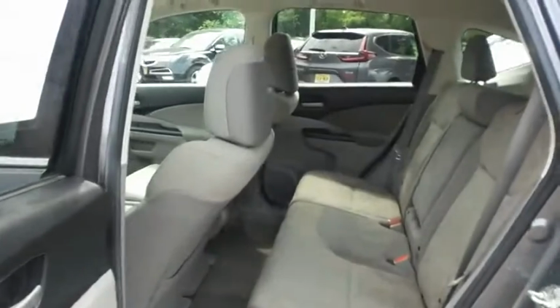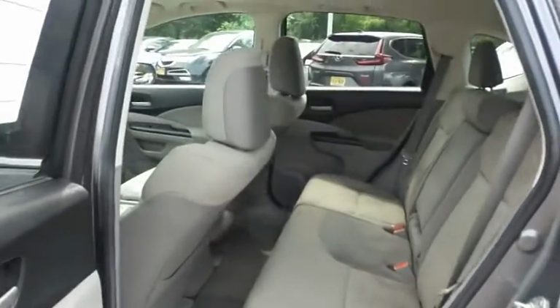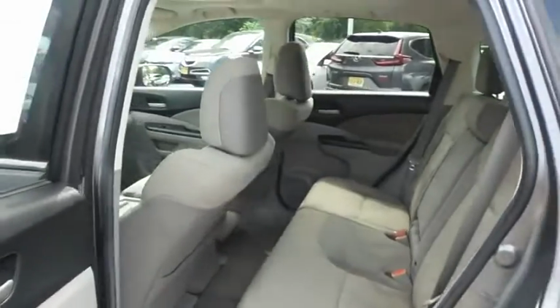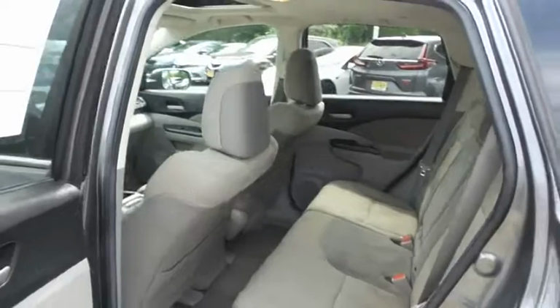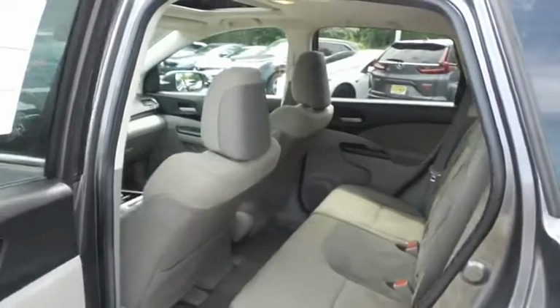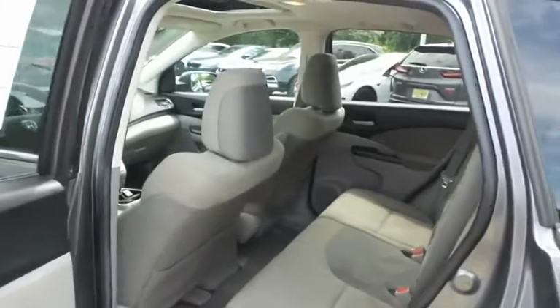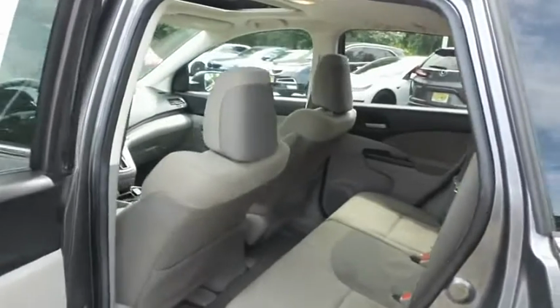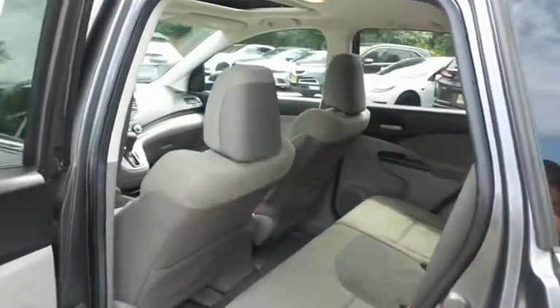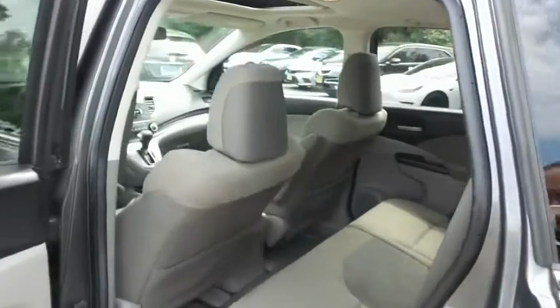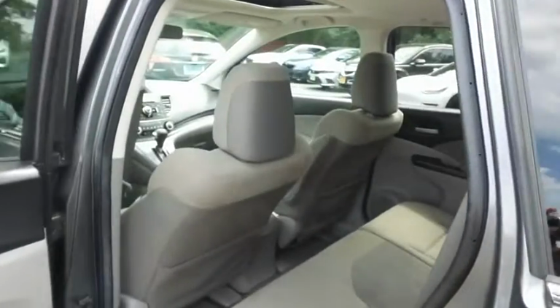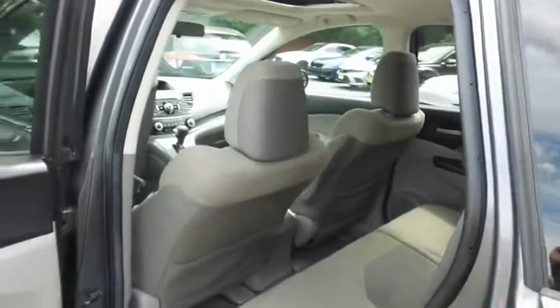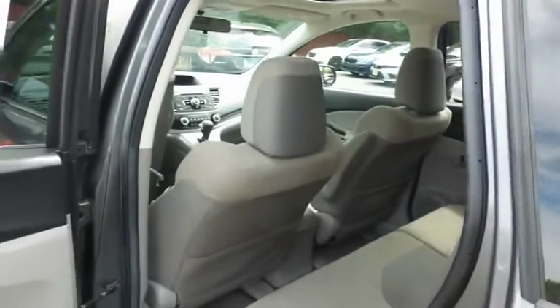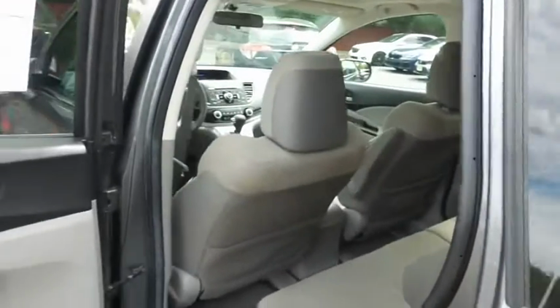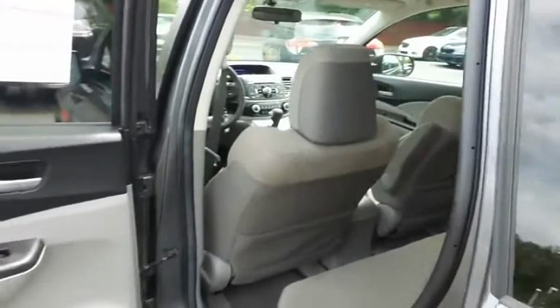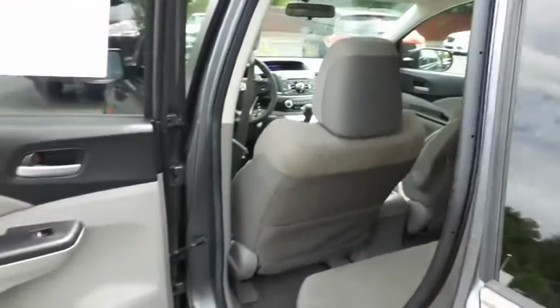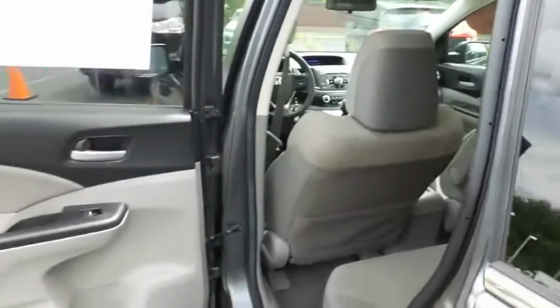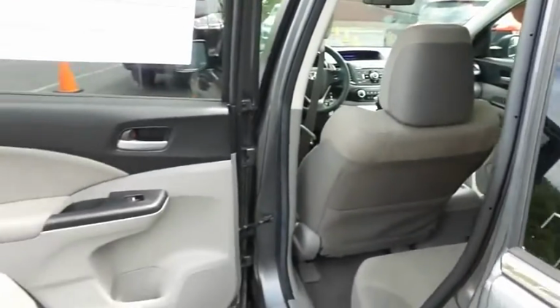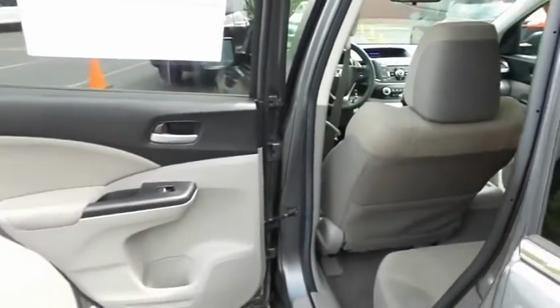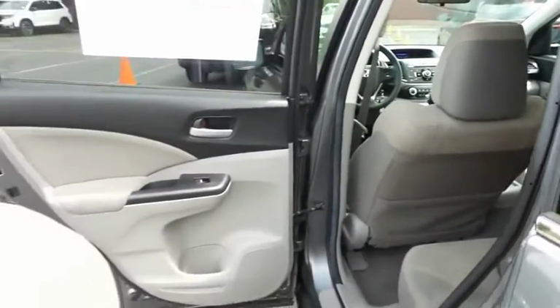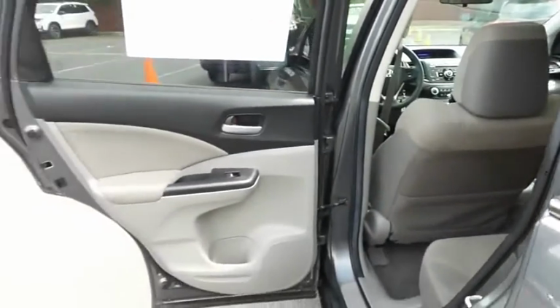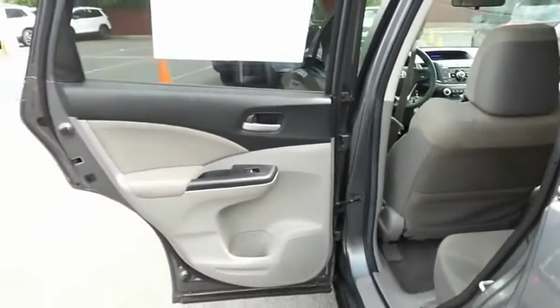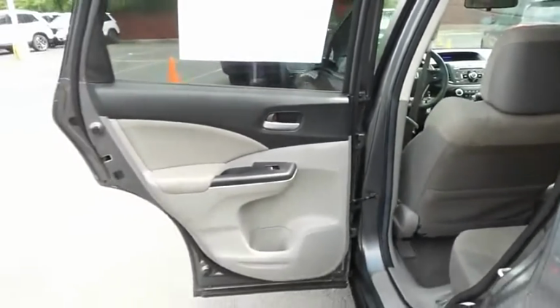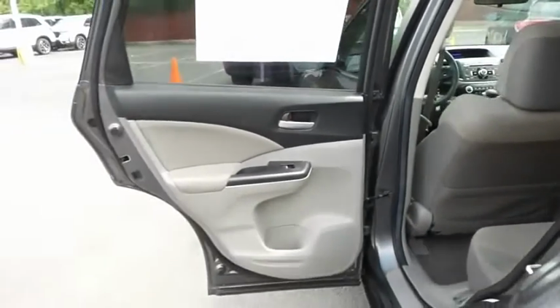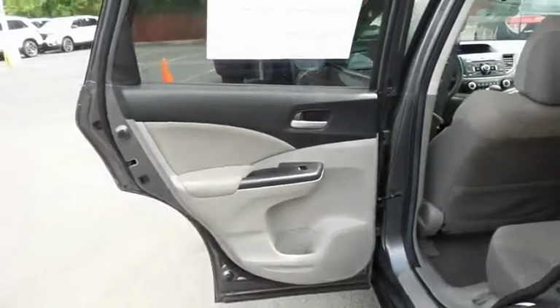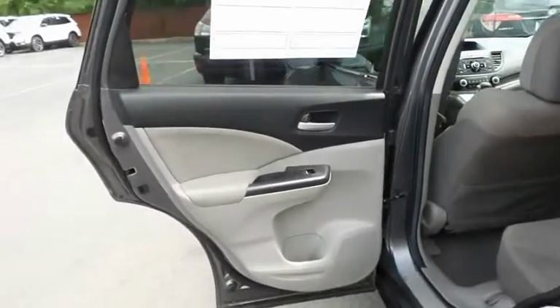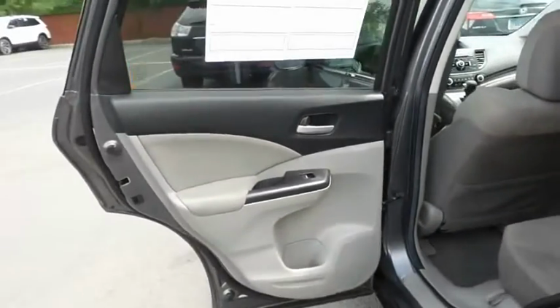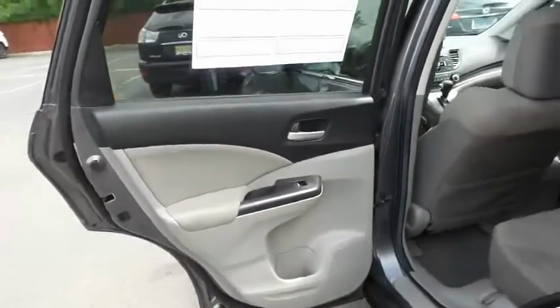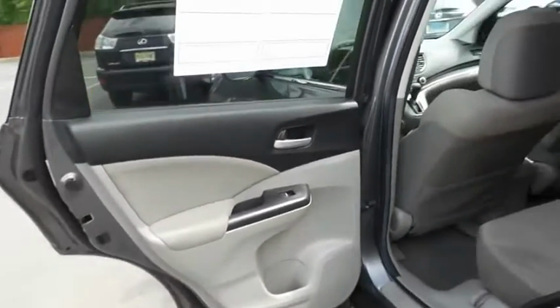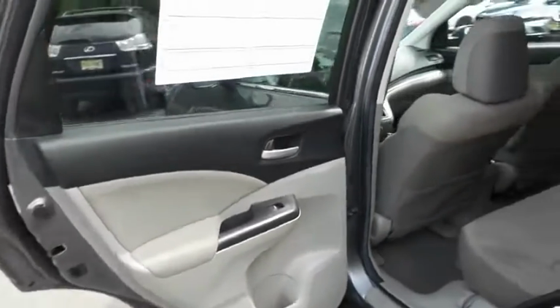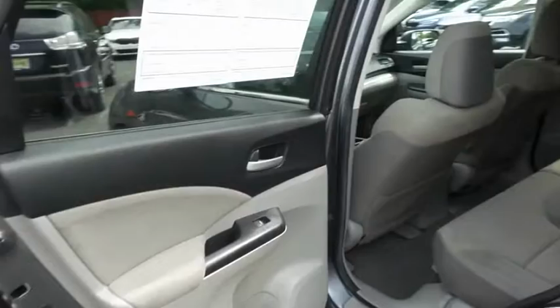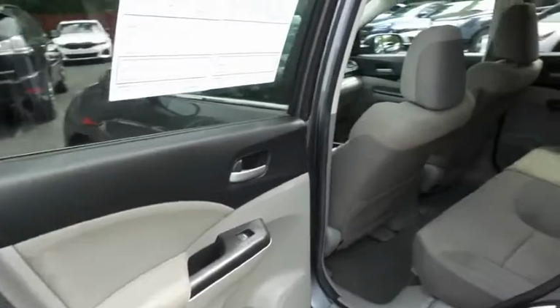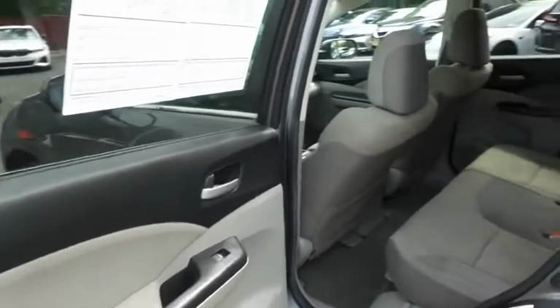This all-wheel drive SUV comfortably seats five with plenty of rear passenger space.